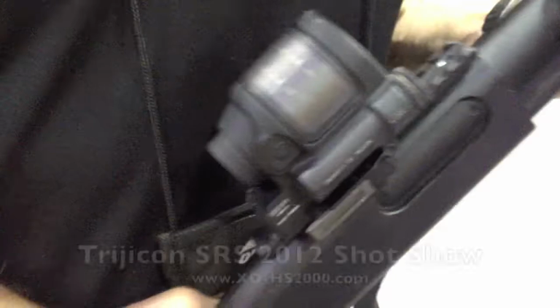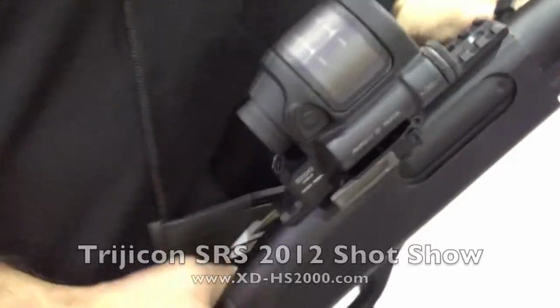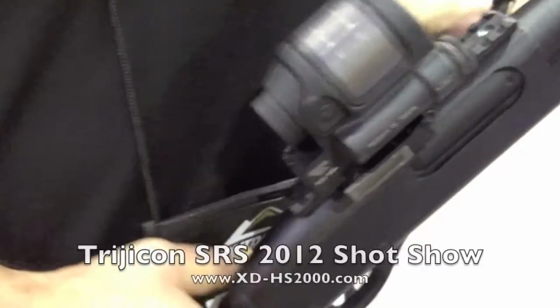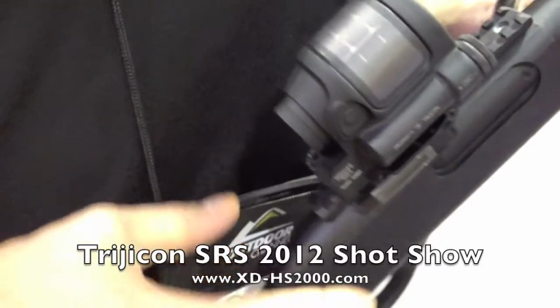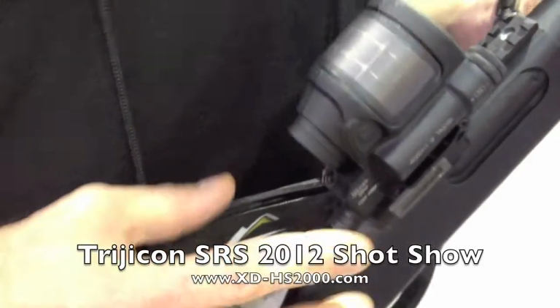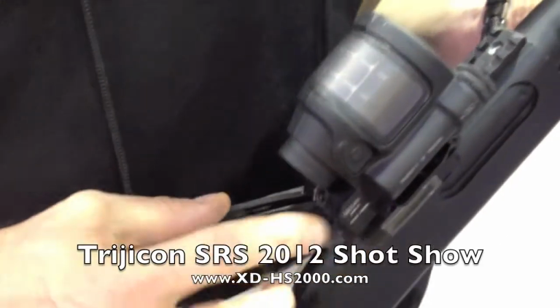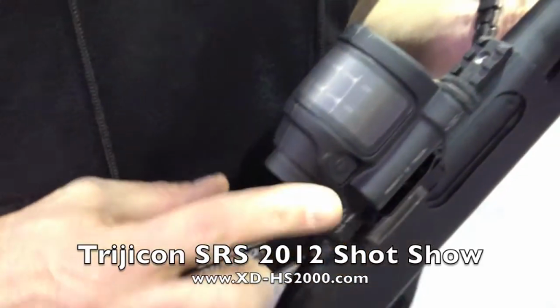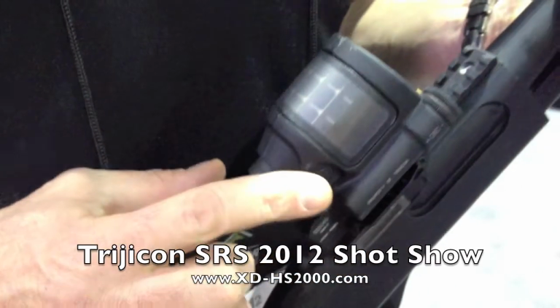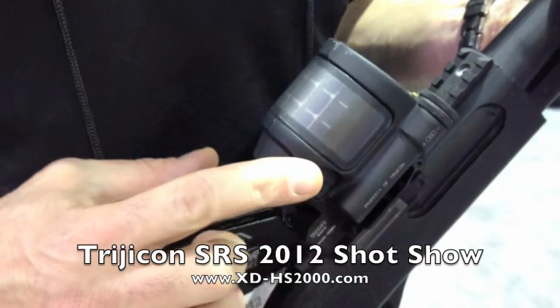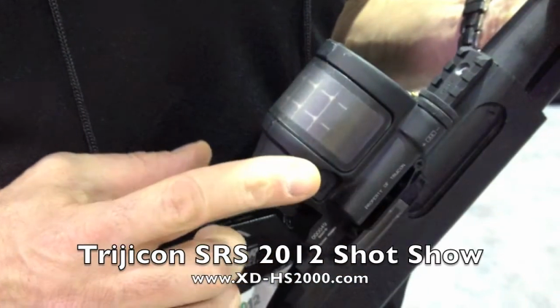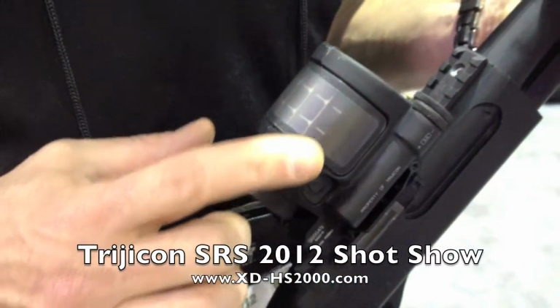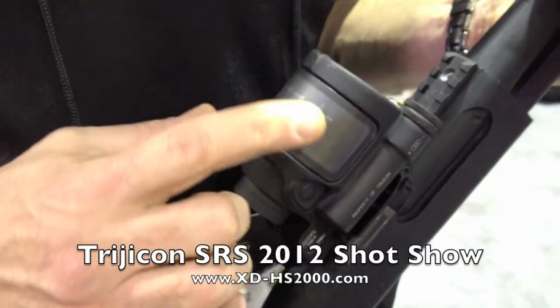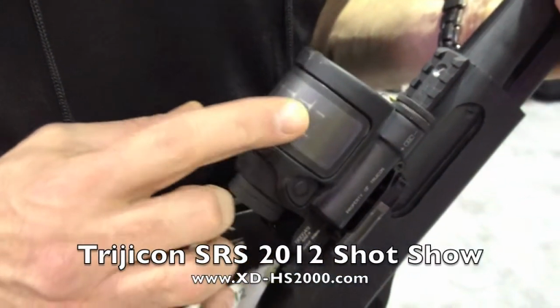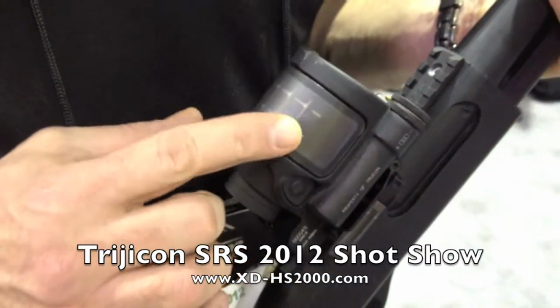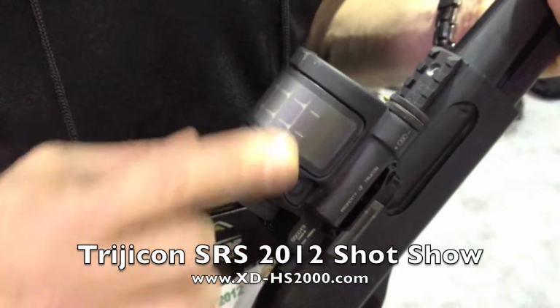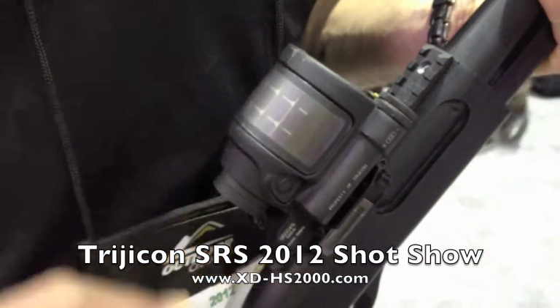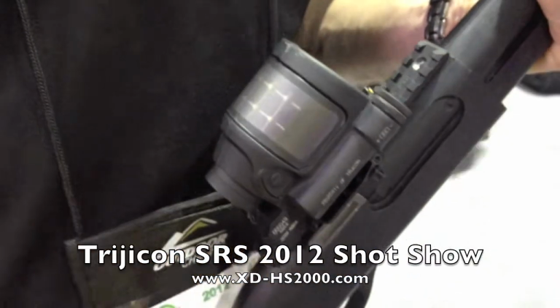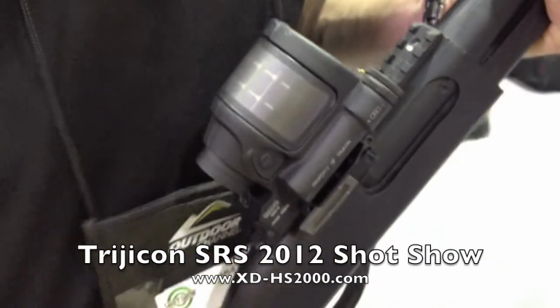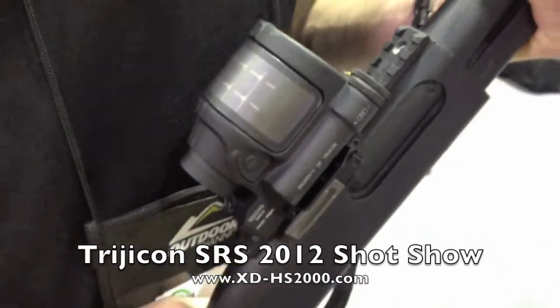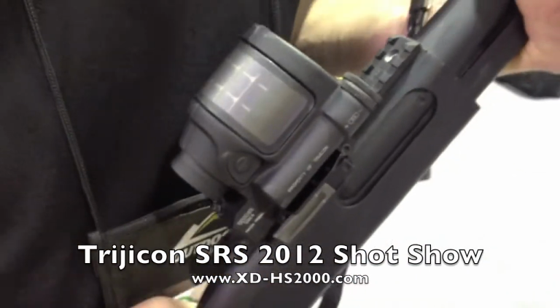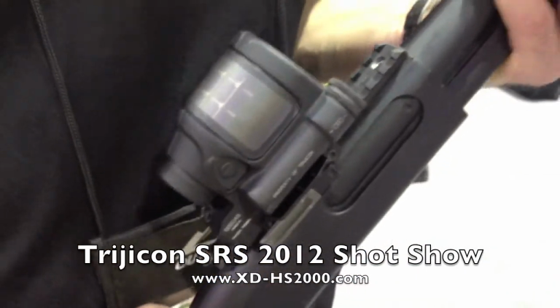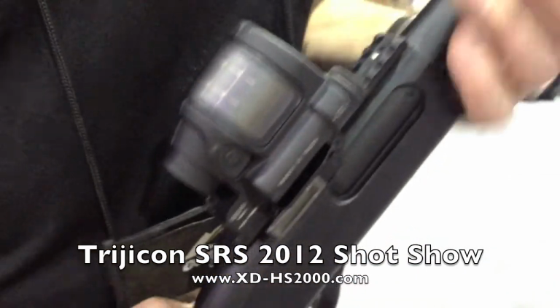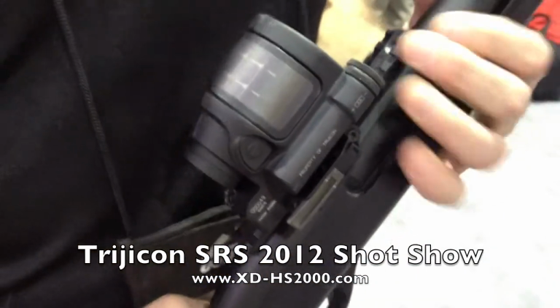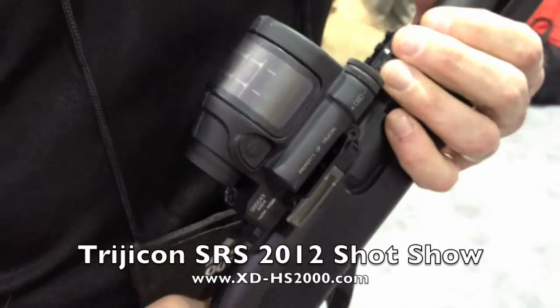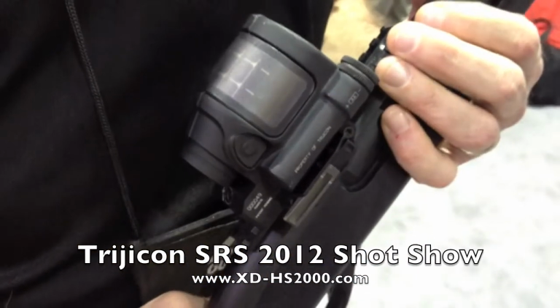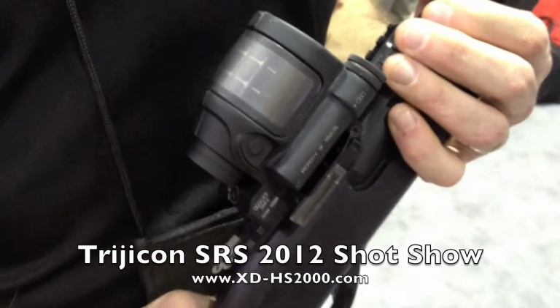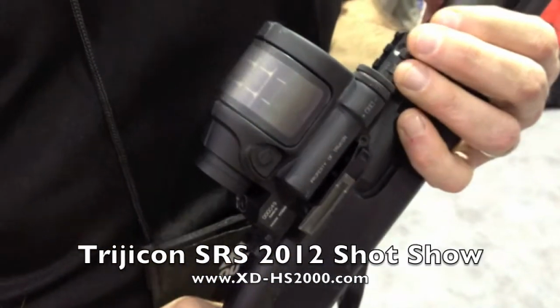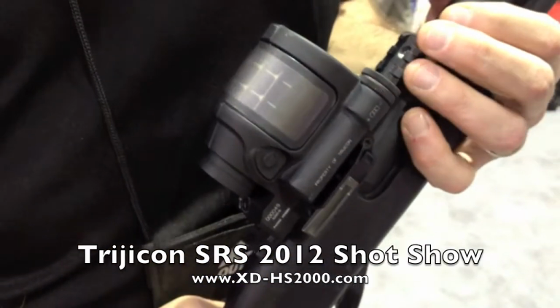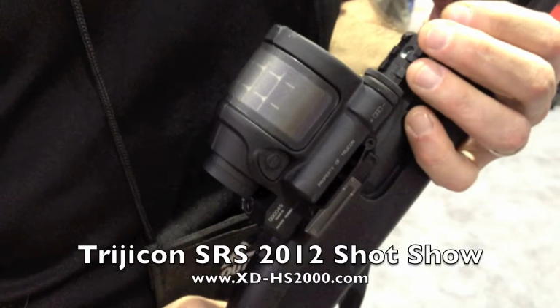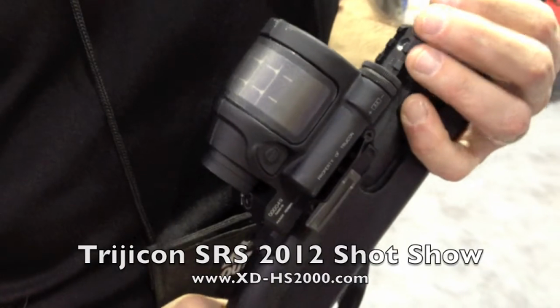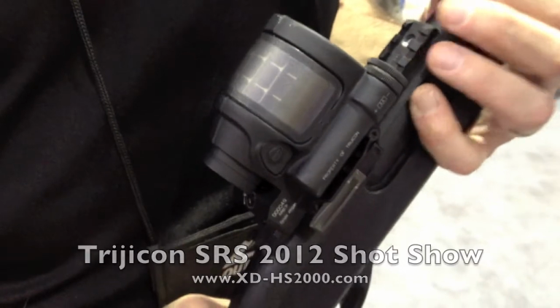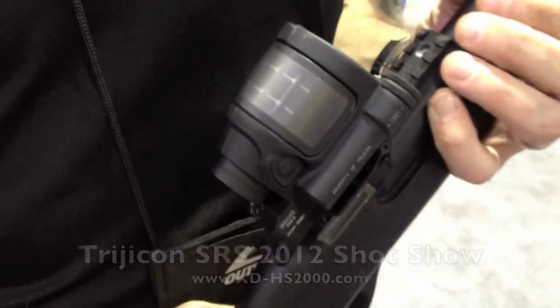This is our new sealed reflex sight, the SRS, and it has a 1.75 MOA dot.